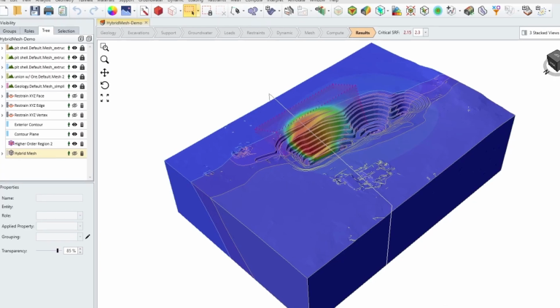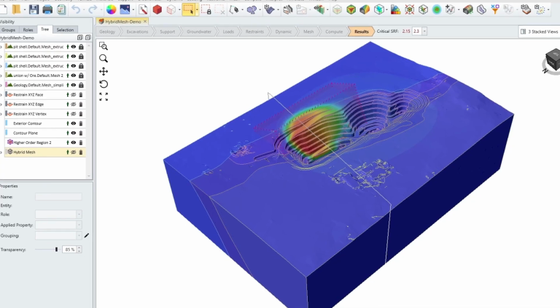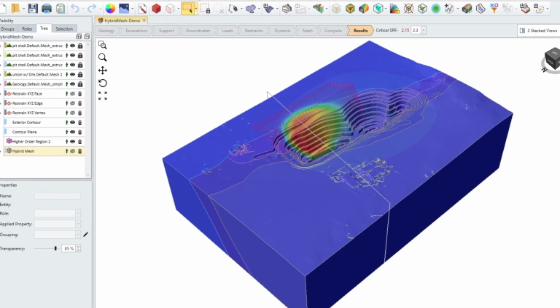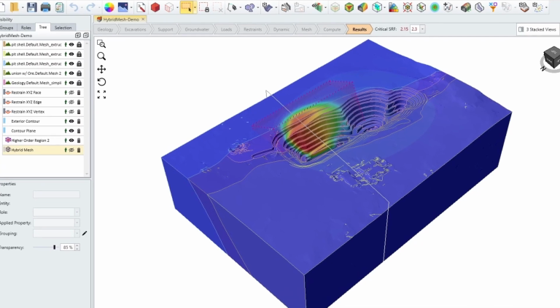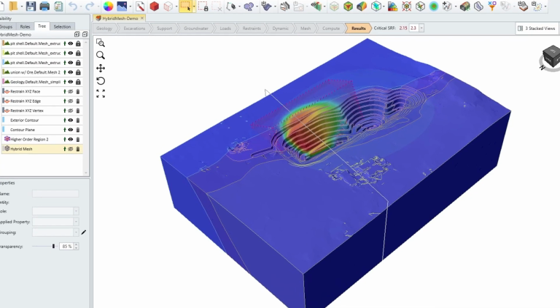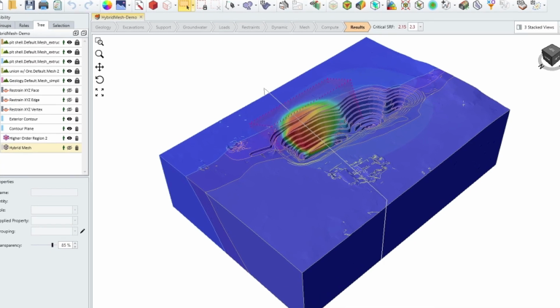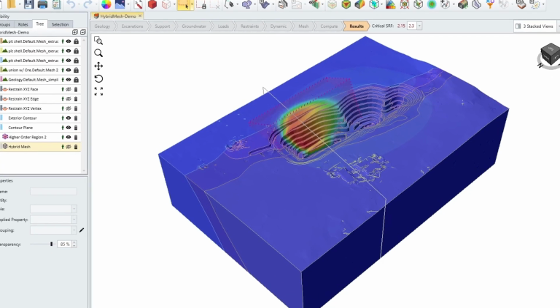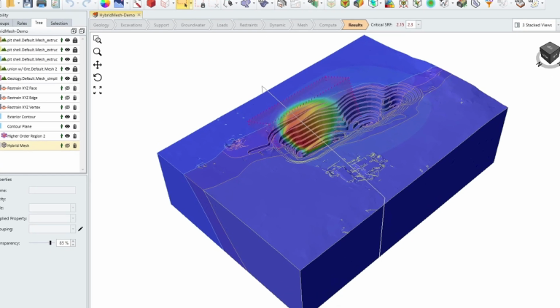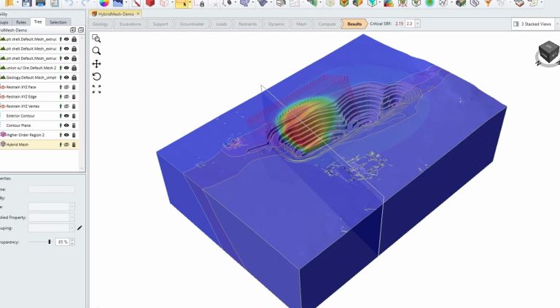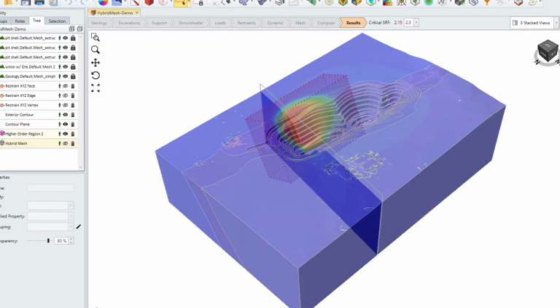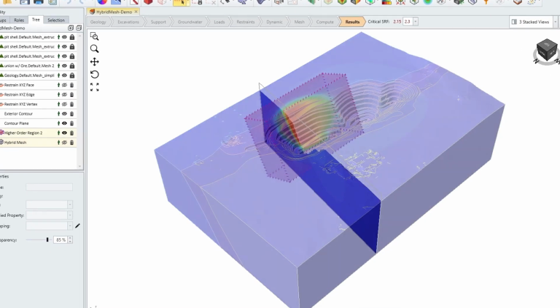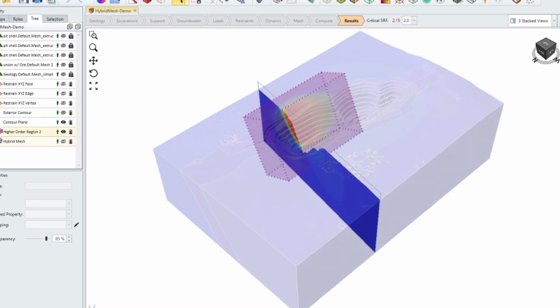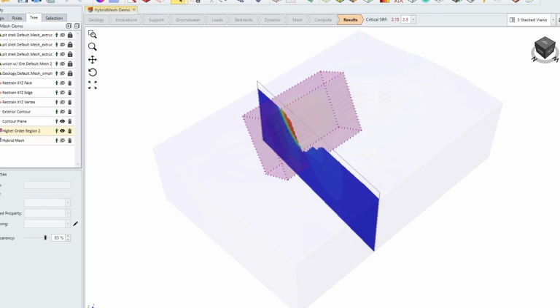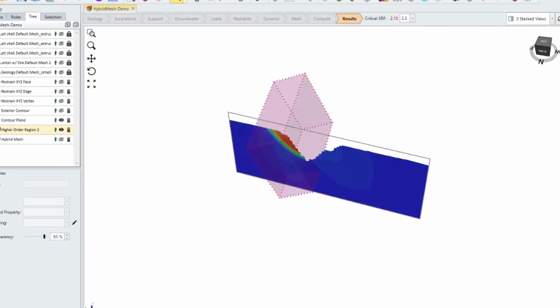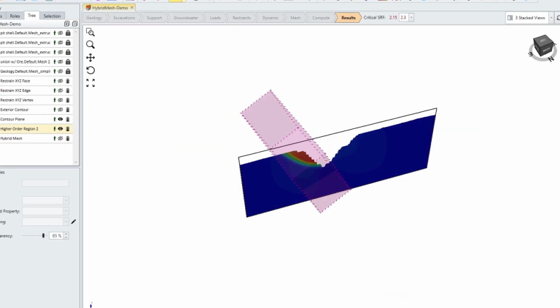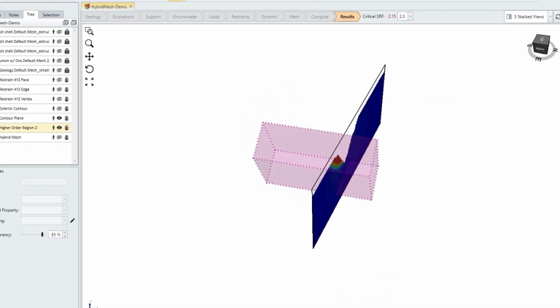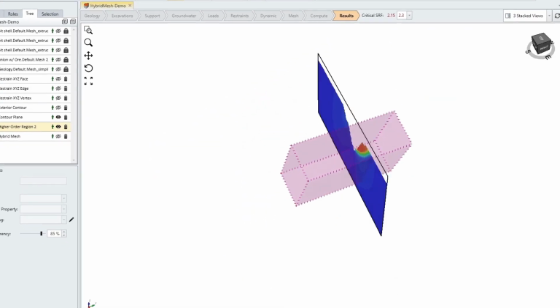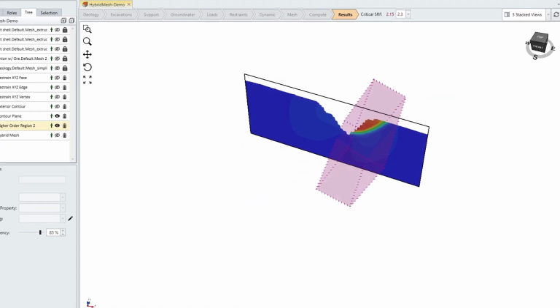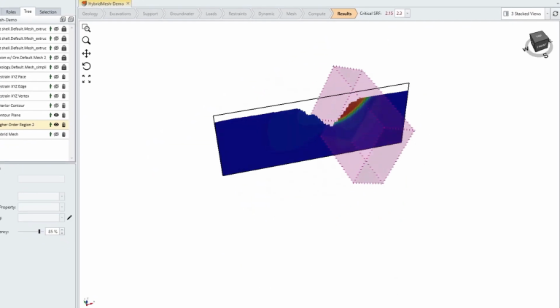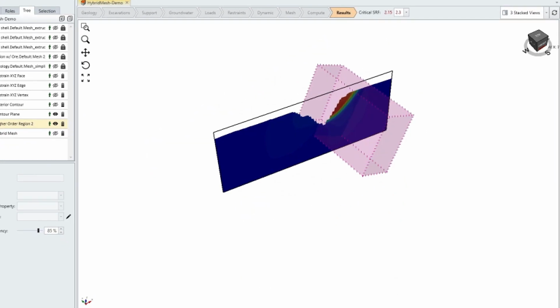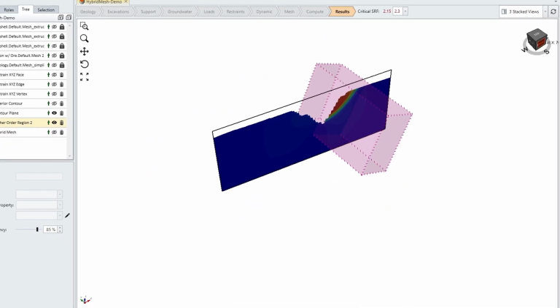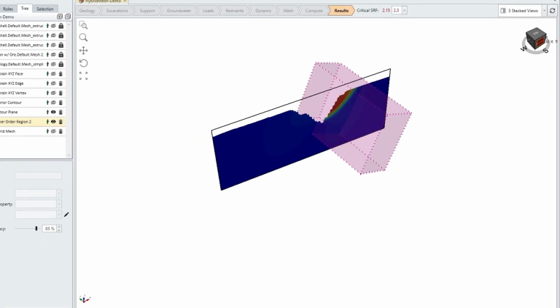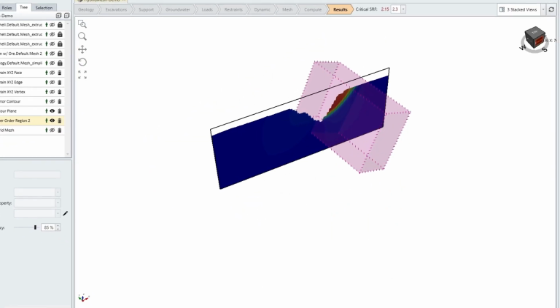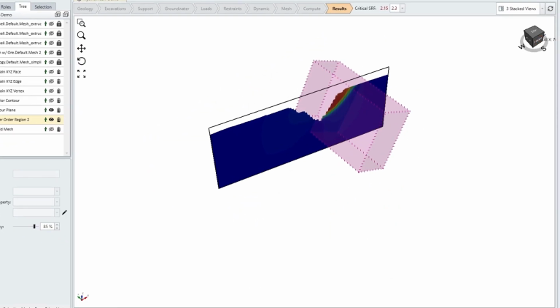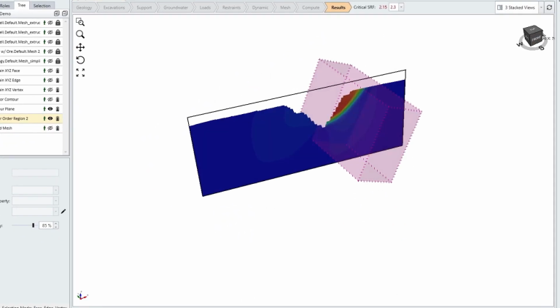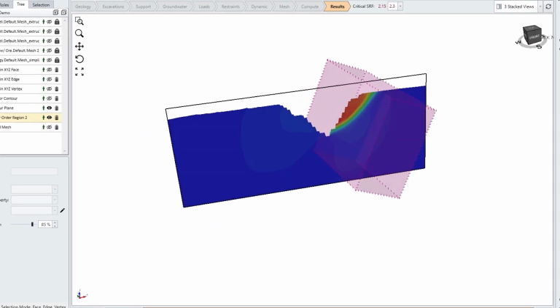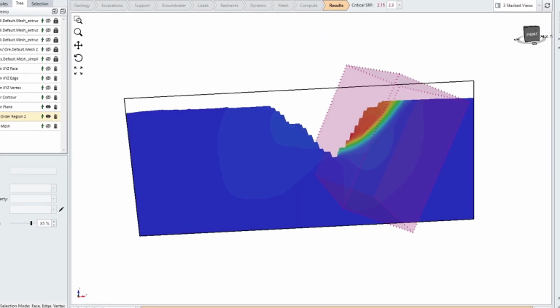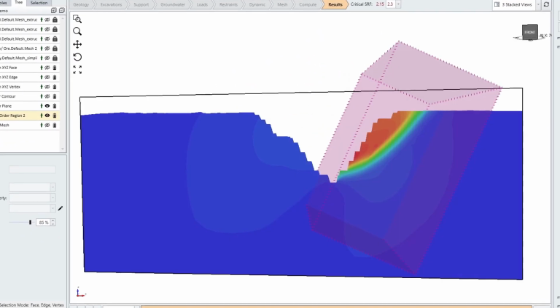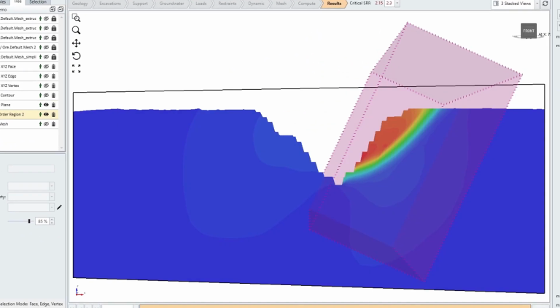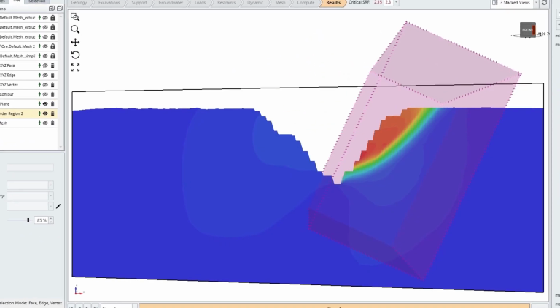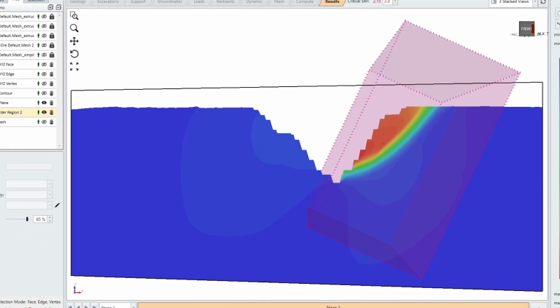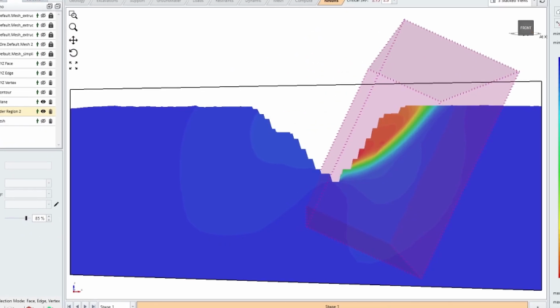Get greater flexibility to refine your 3D models and make your finite element tools work more efficiently for you.